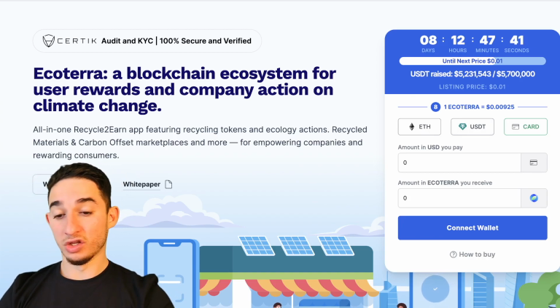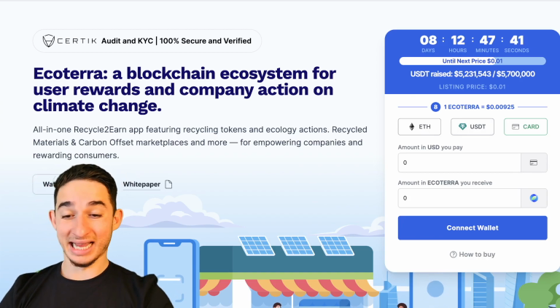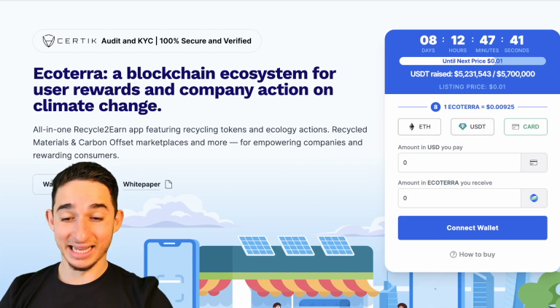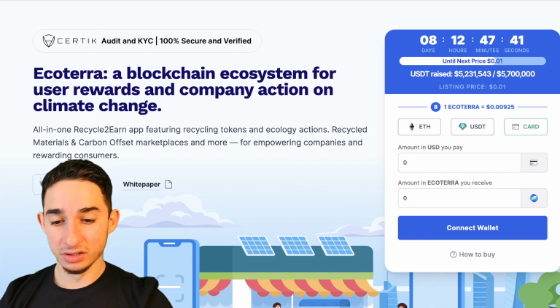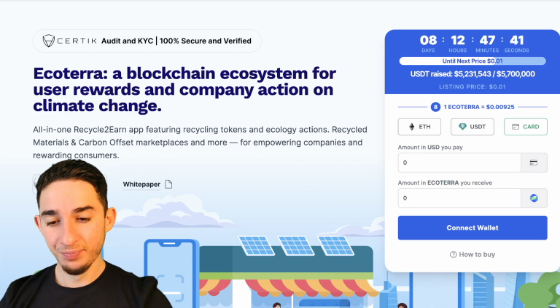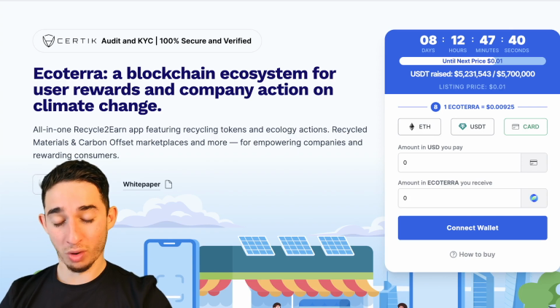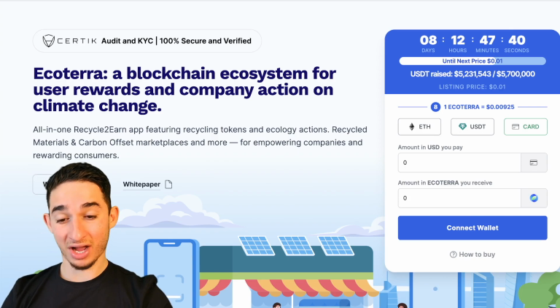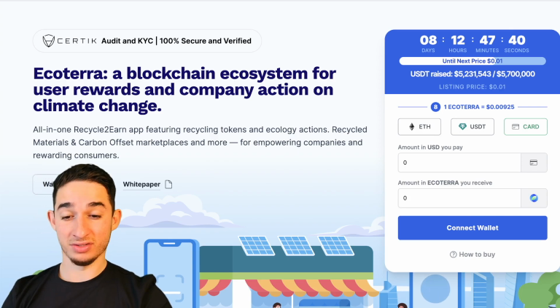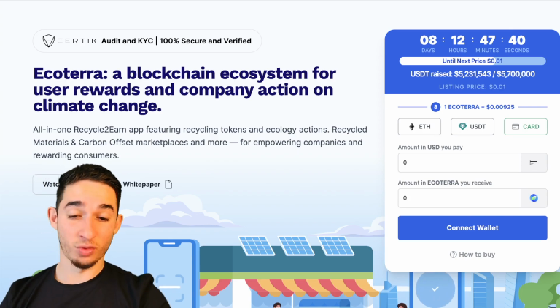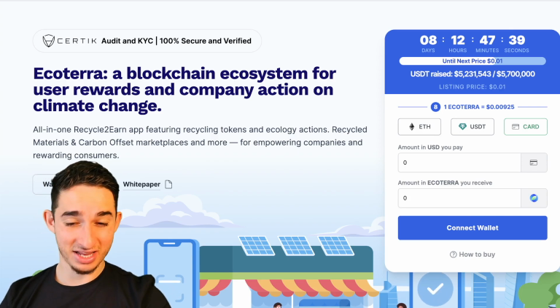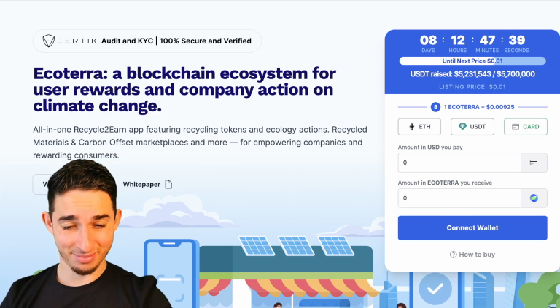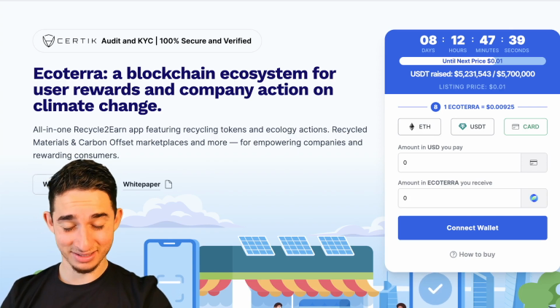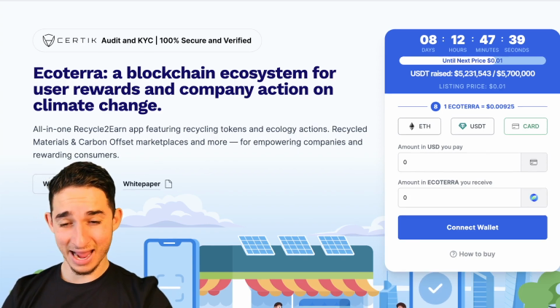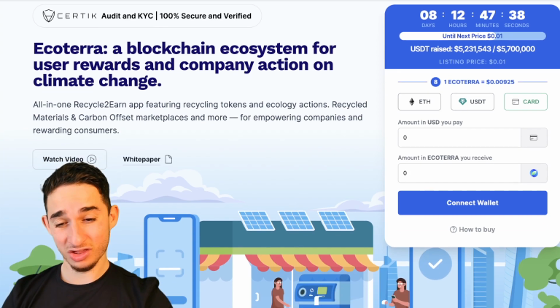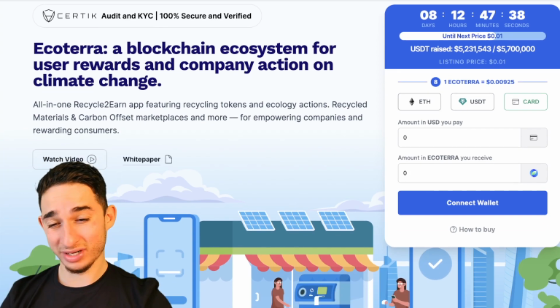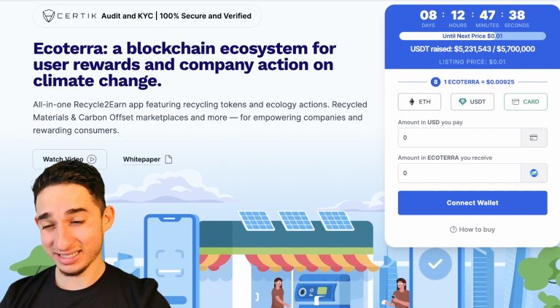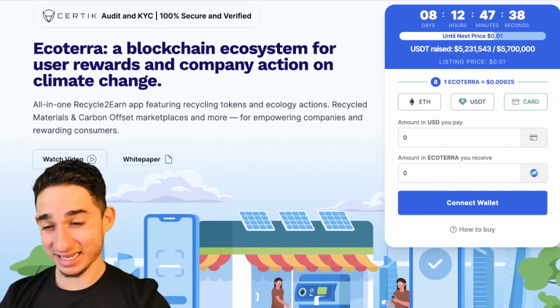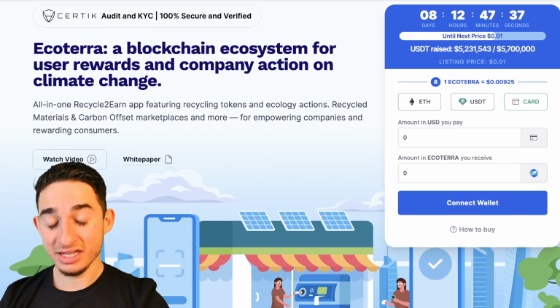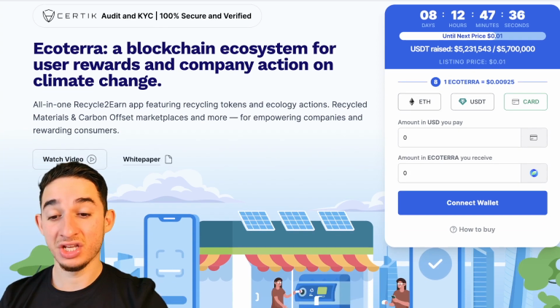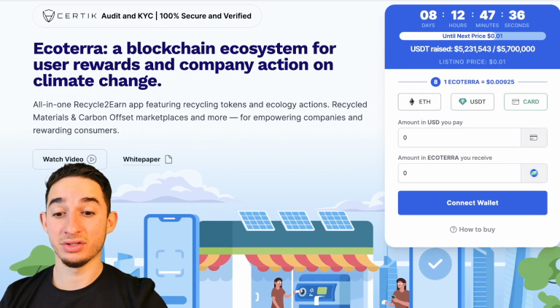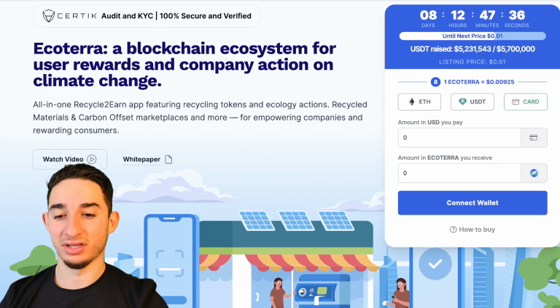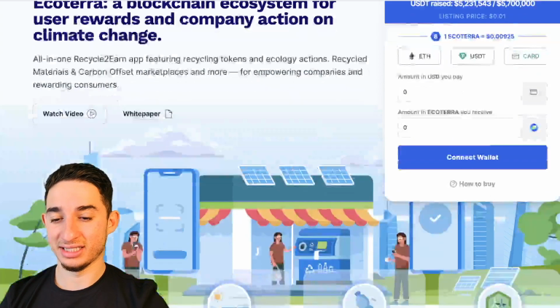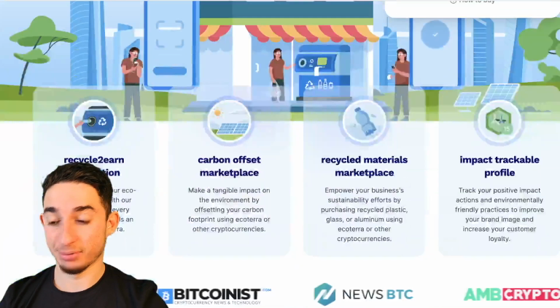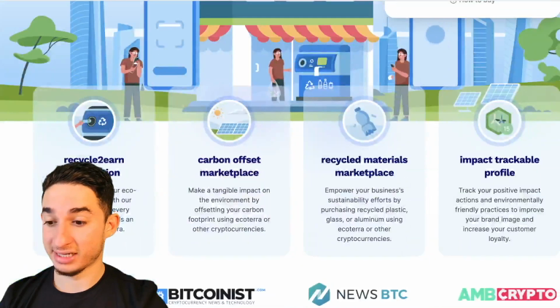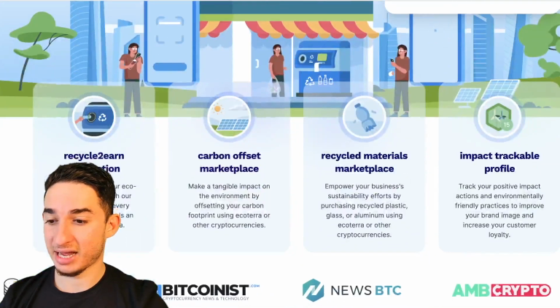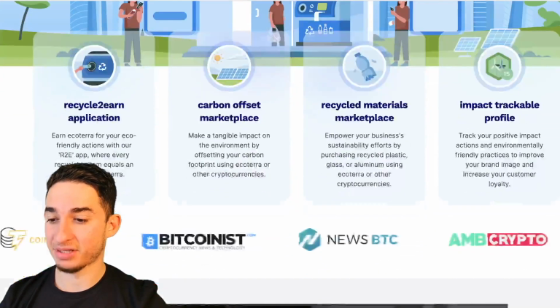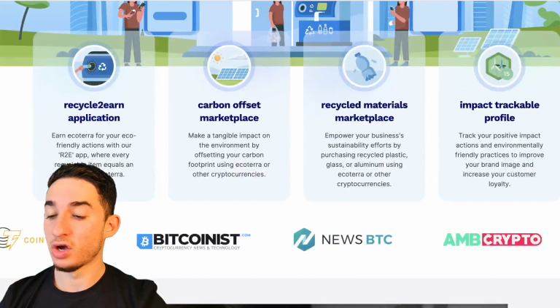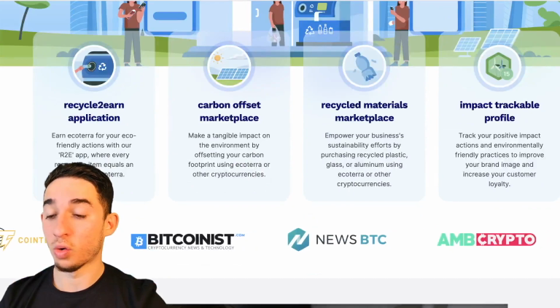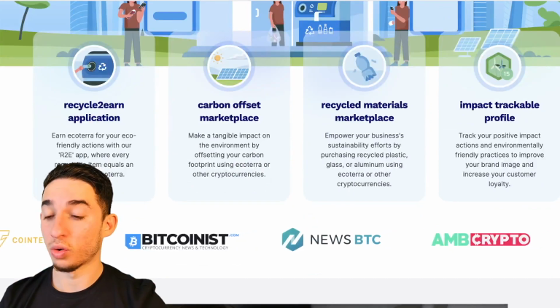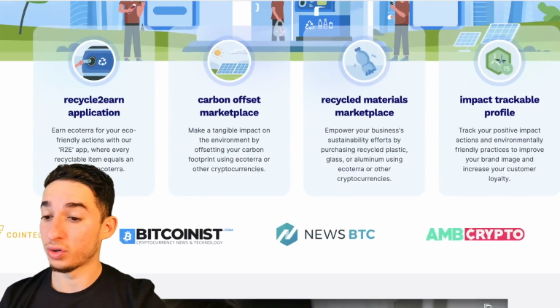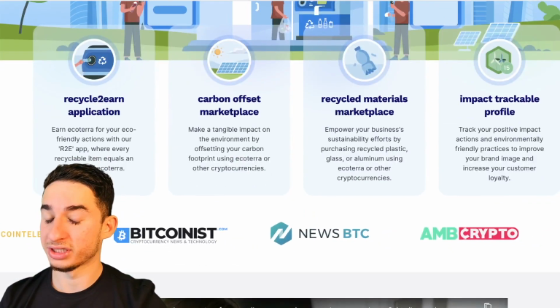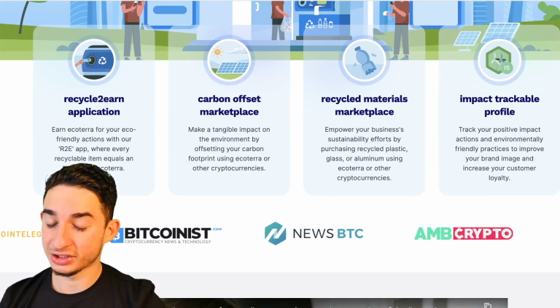There are eight days, 12 hours, 47 minutes, and 39 seconds until the listing price occurs.